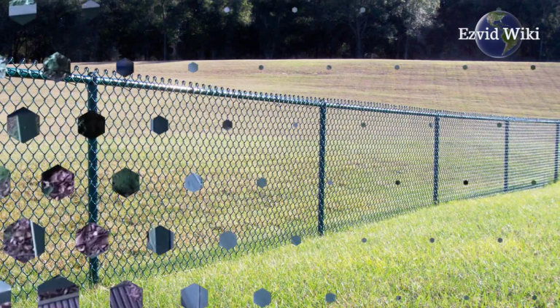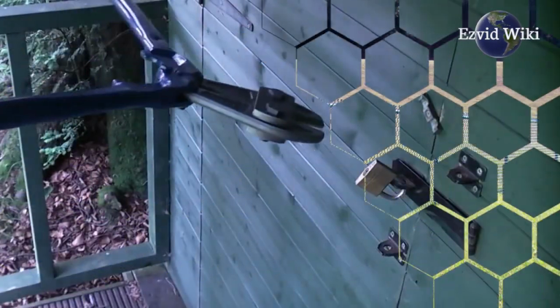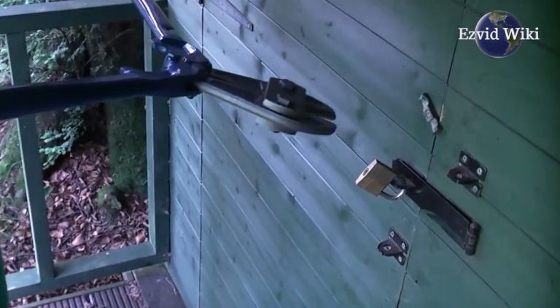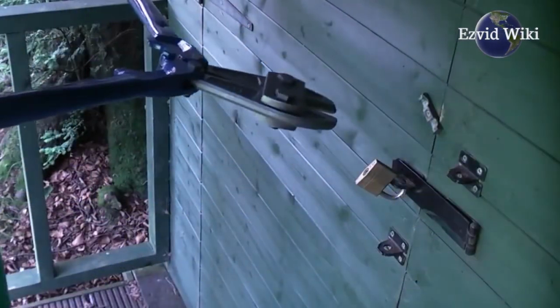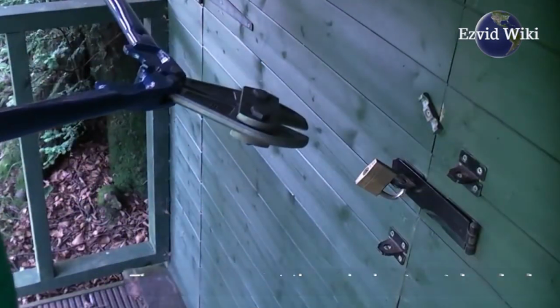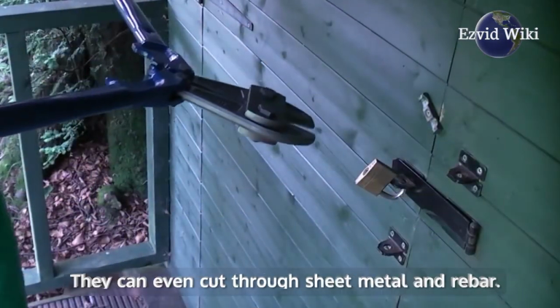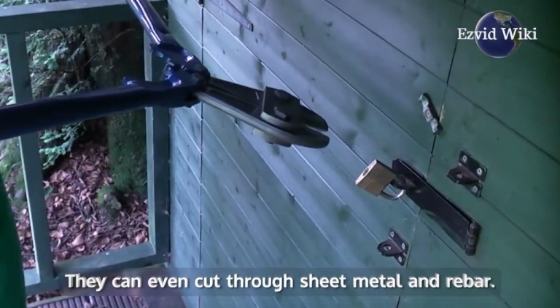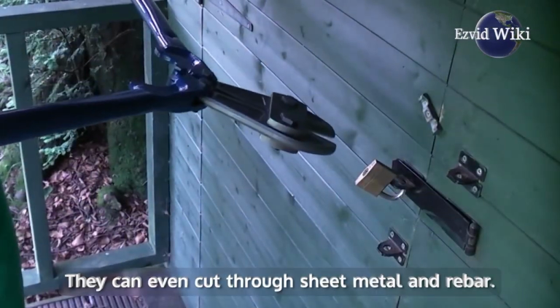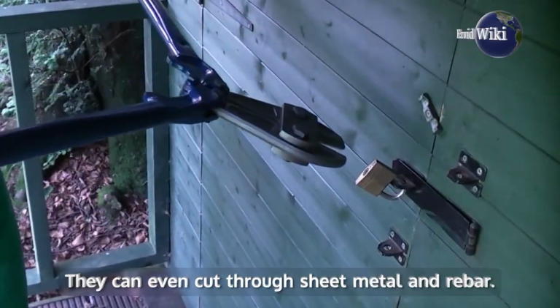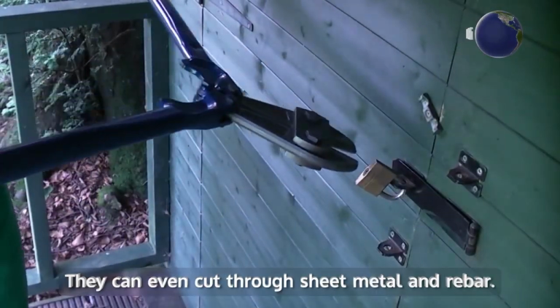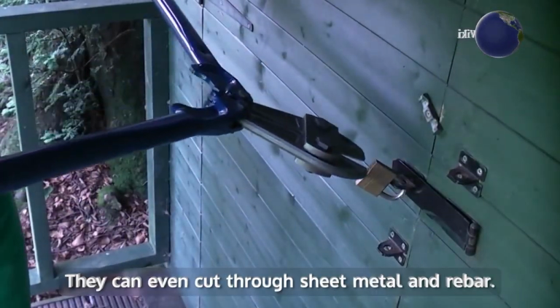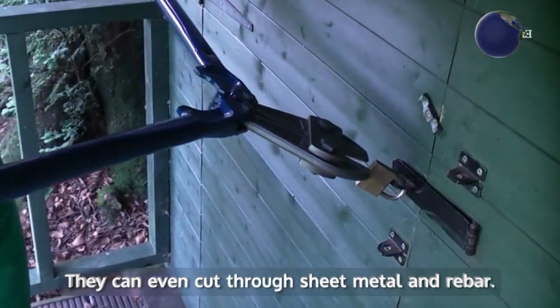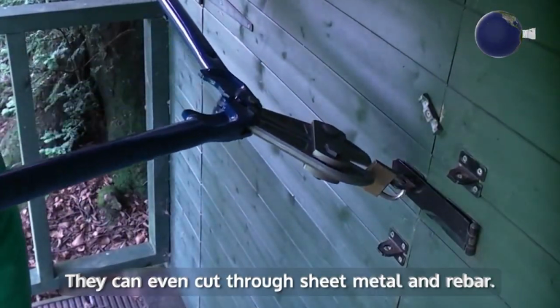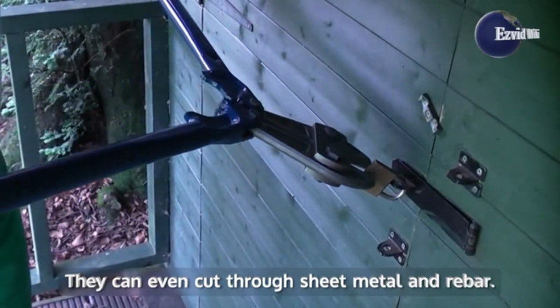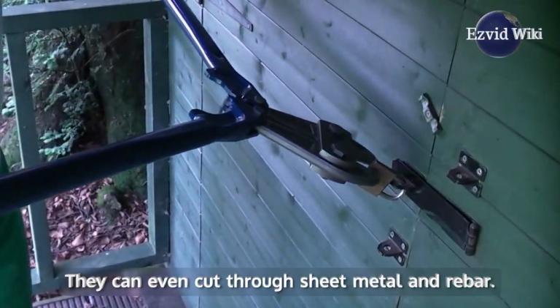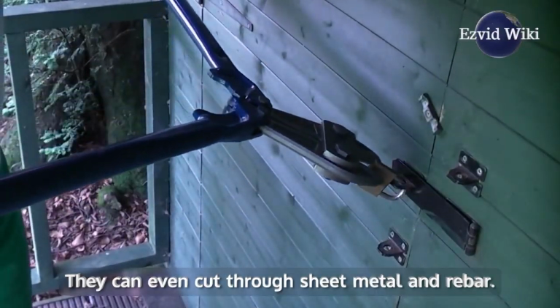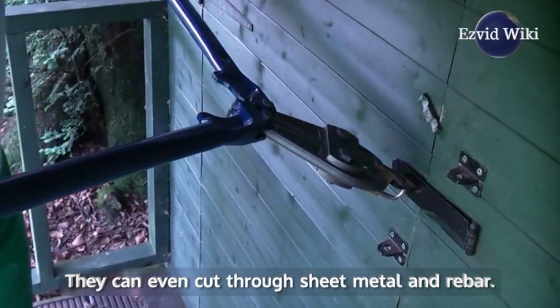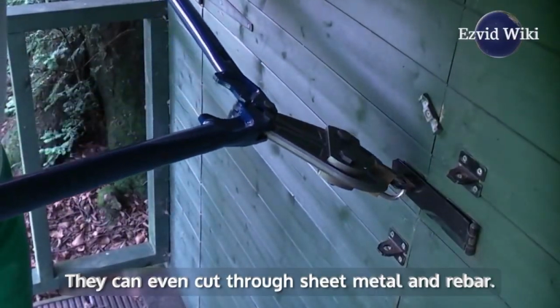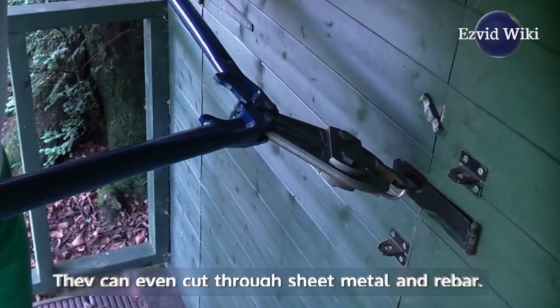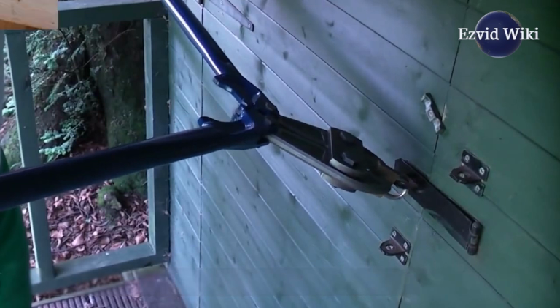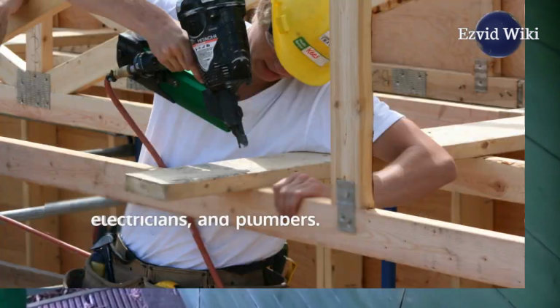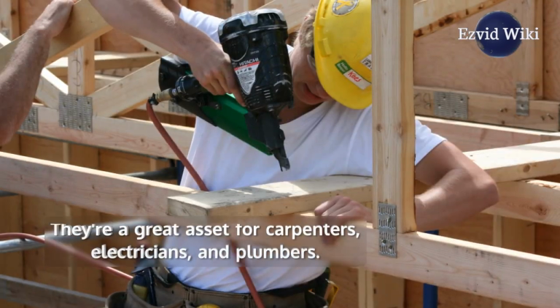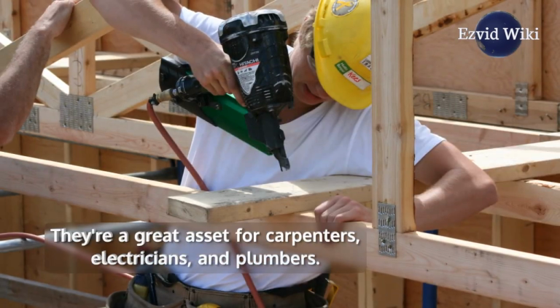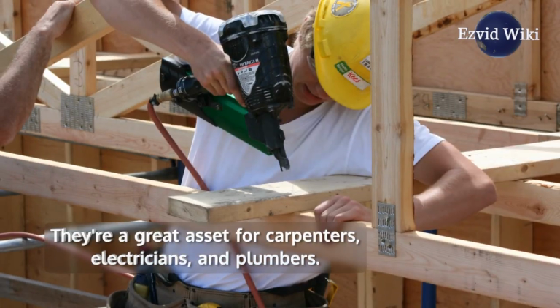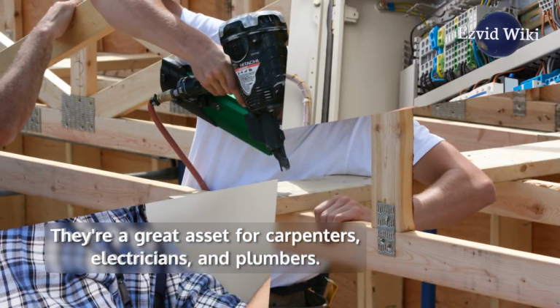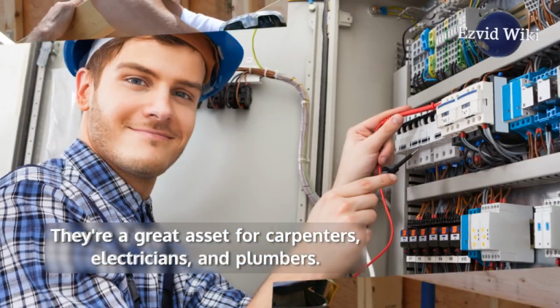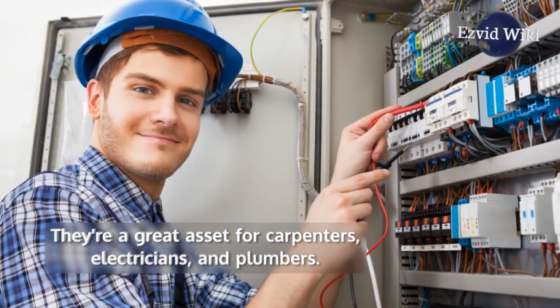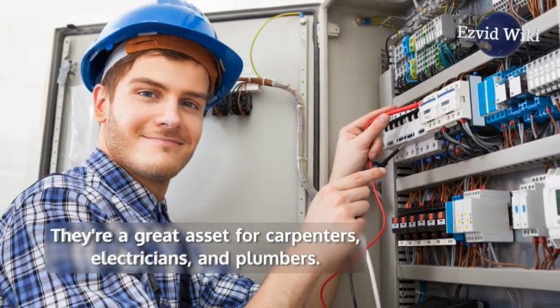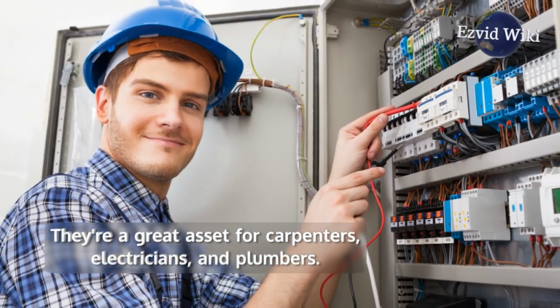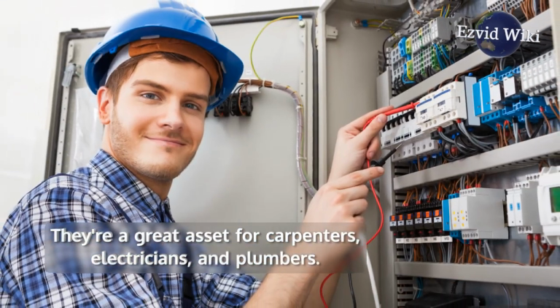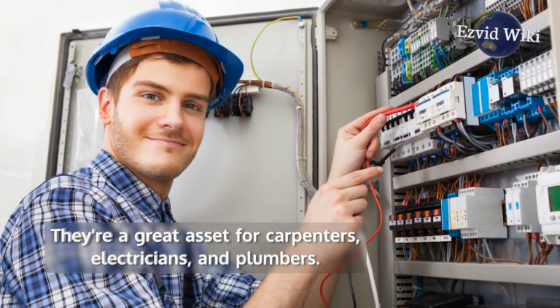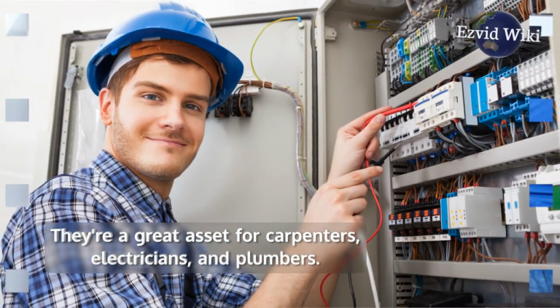They can even cut through sheet metal and rebar. They're a great asset for carpenters, electricians, and plumbers.